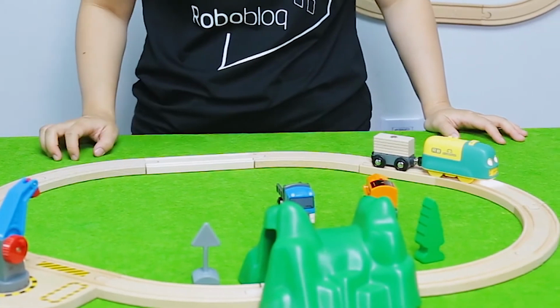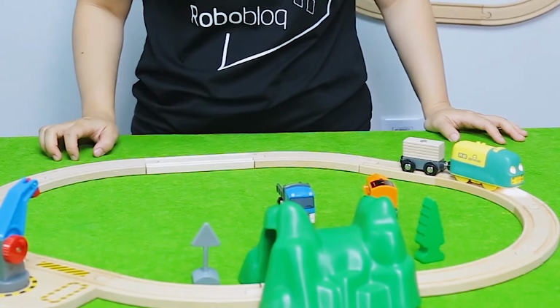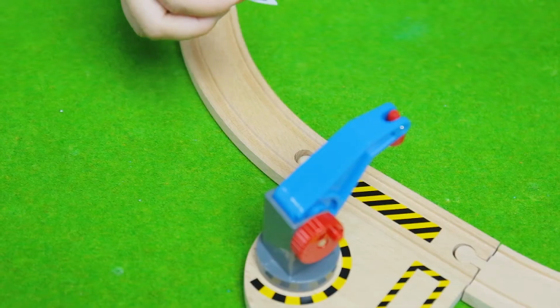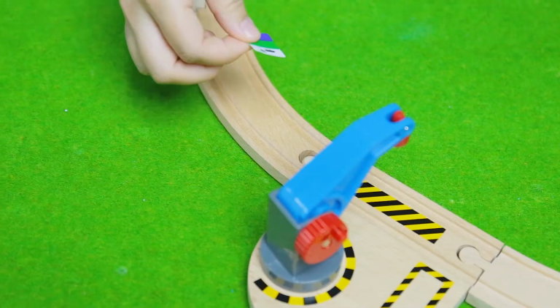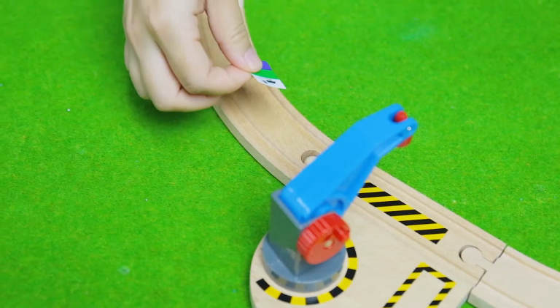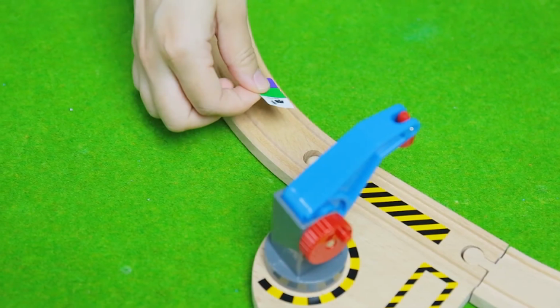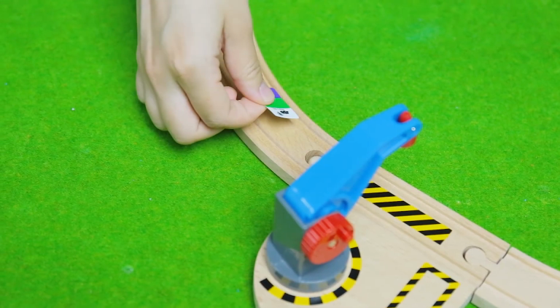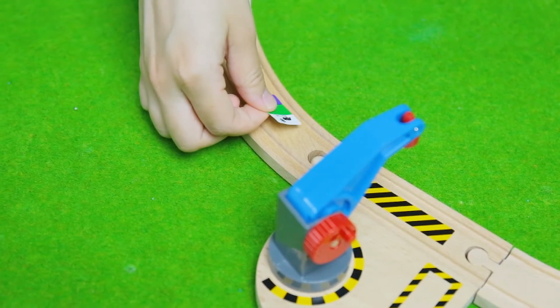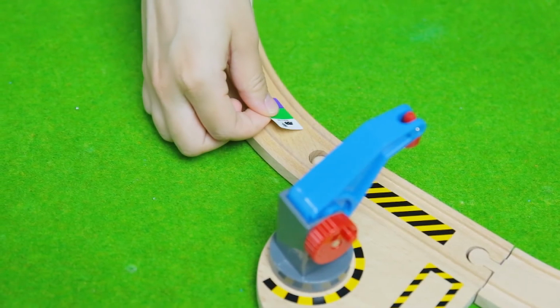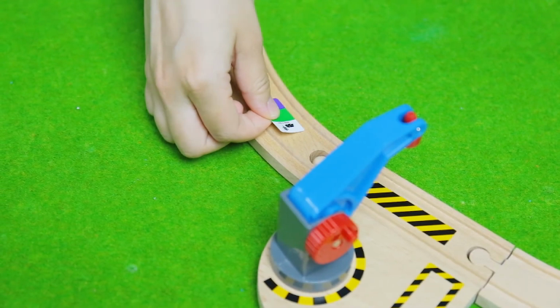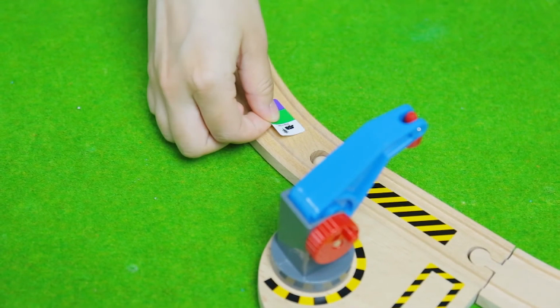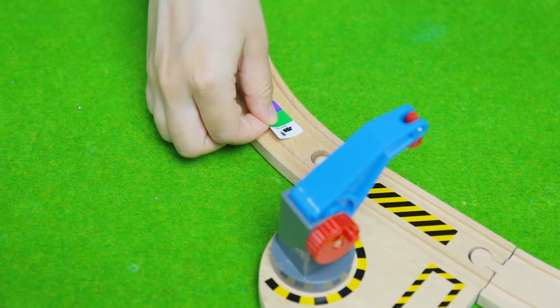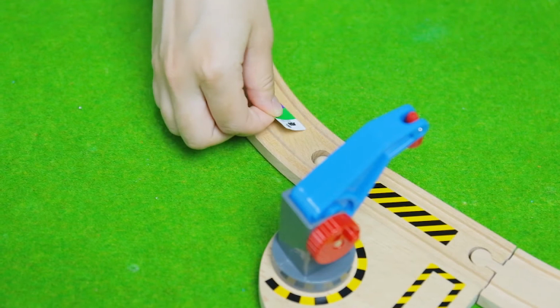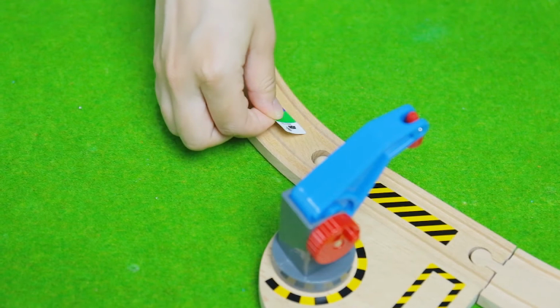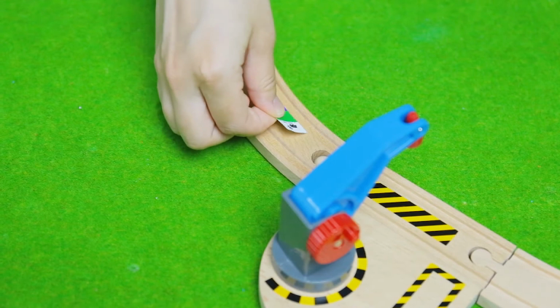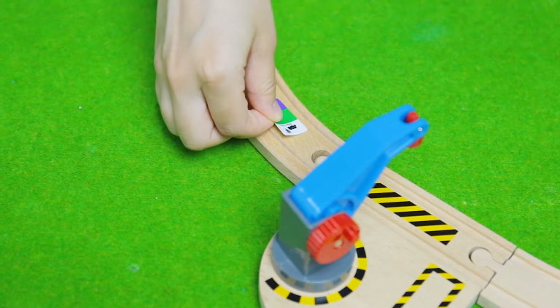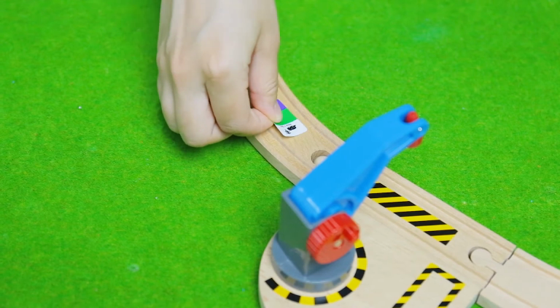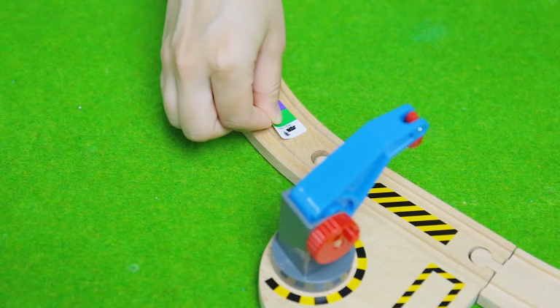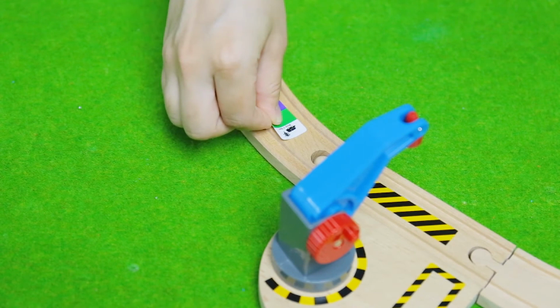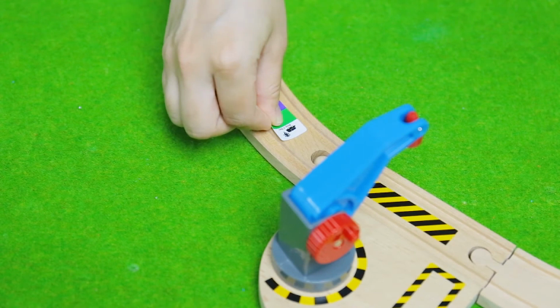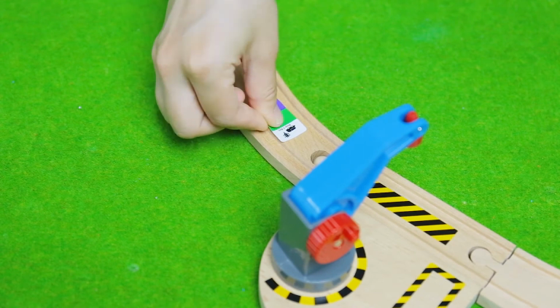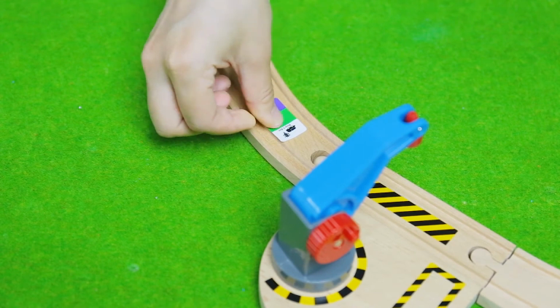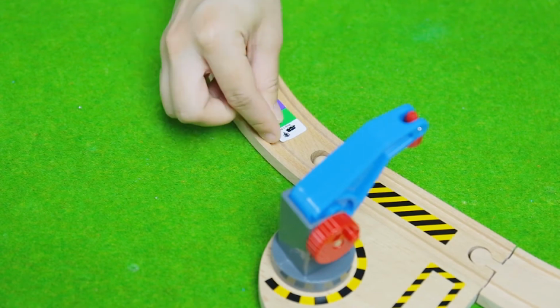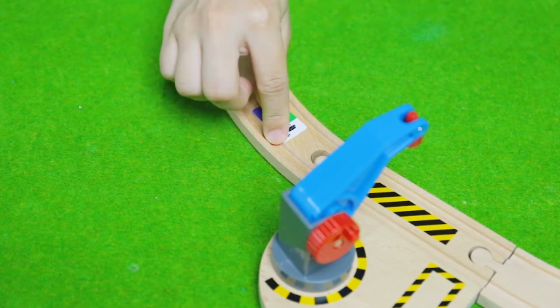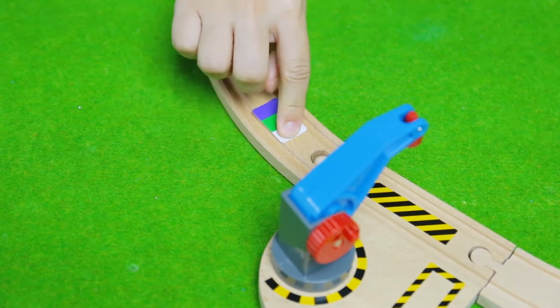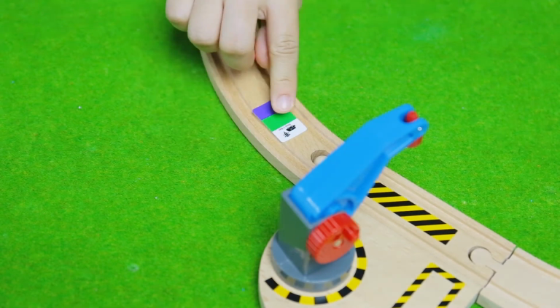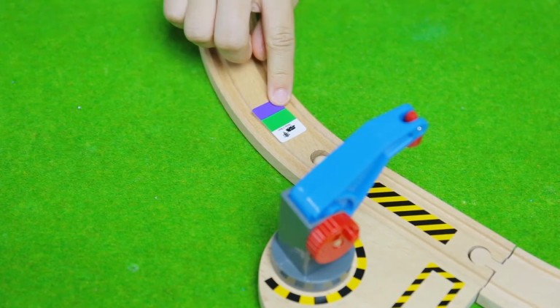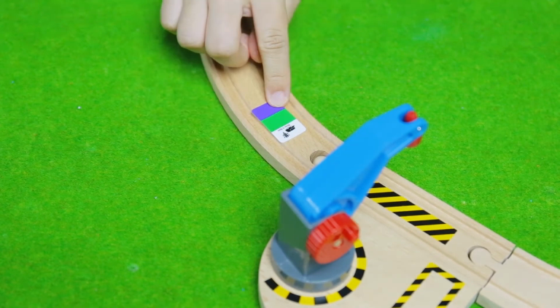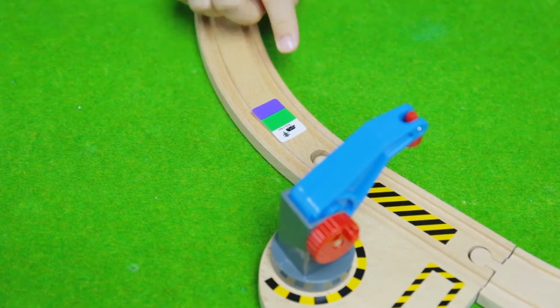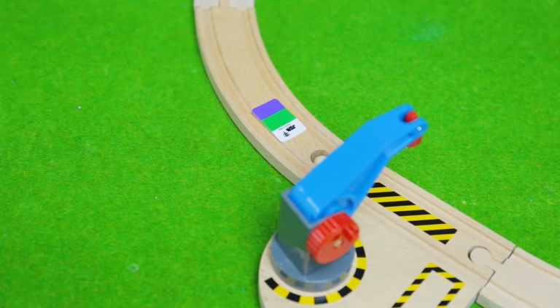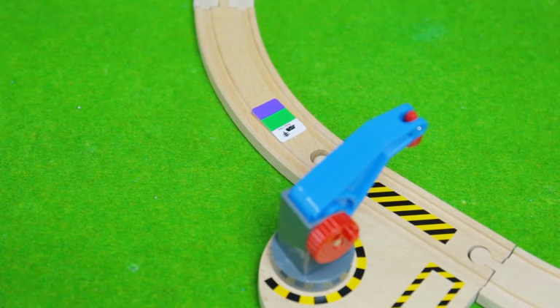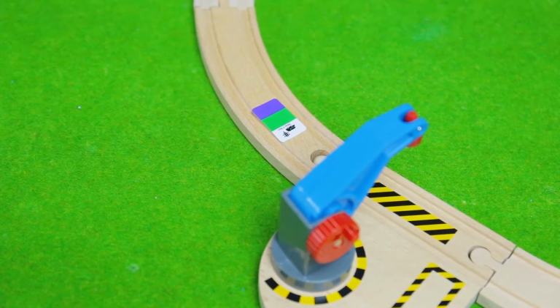By using Coding Express inductive stickers, we can make our train stop.